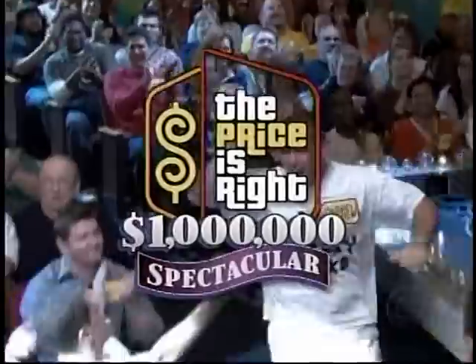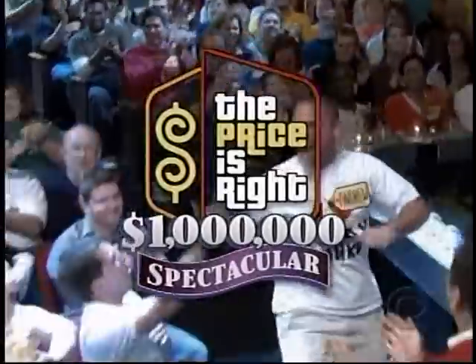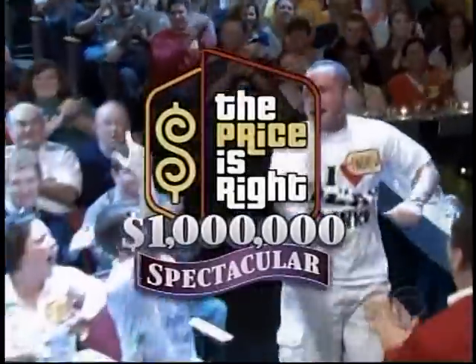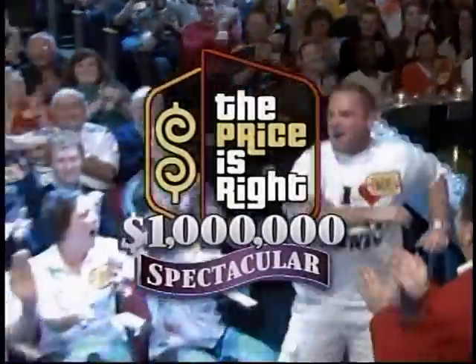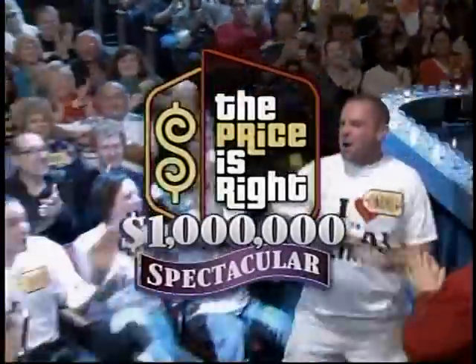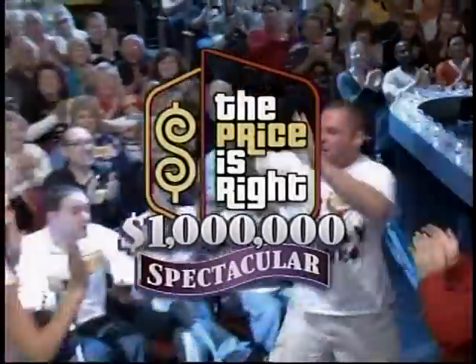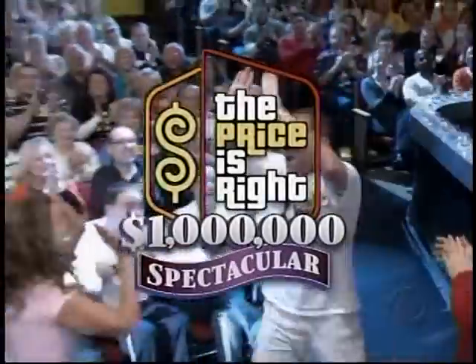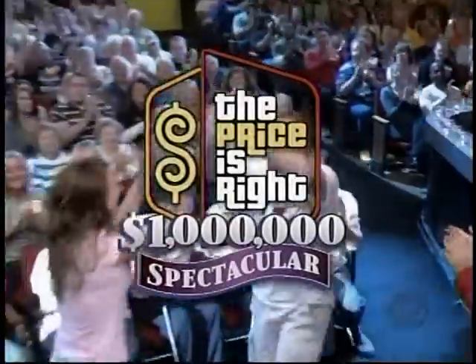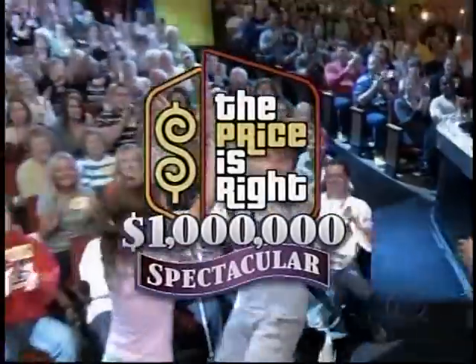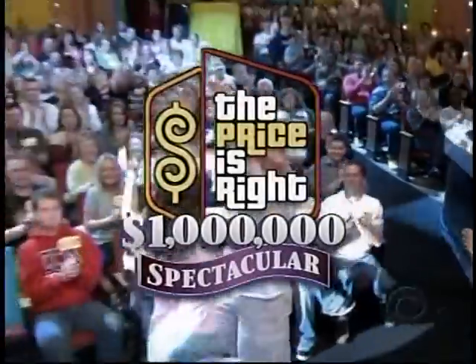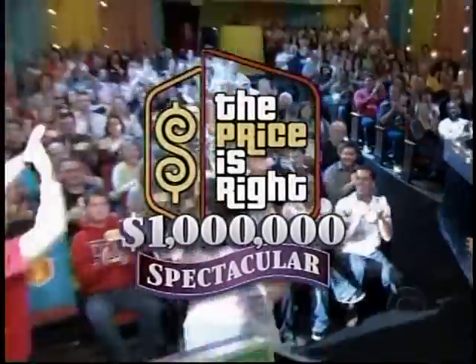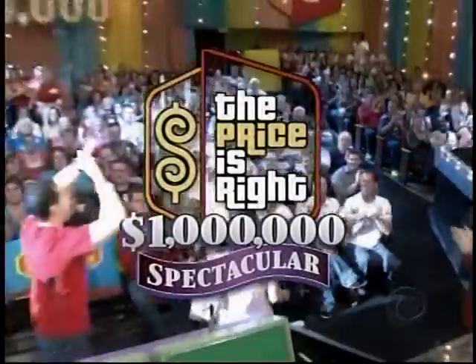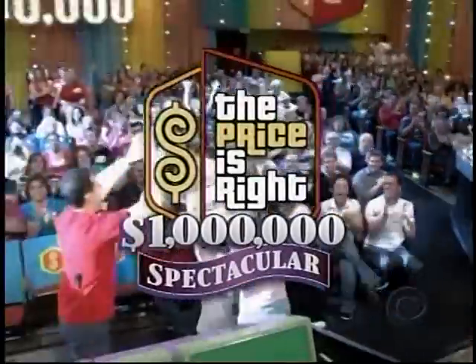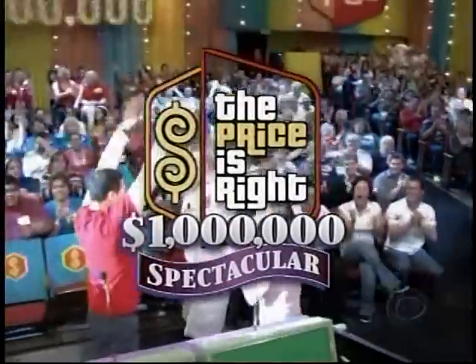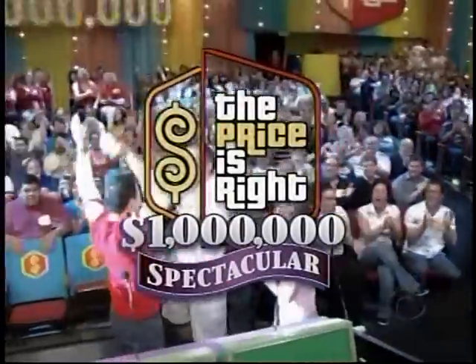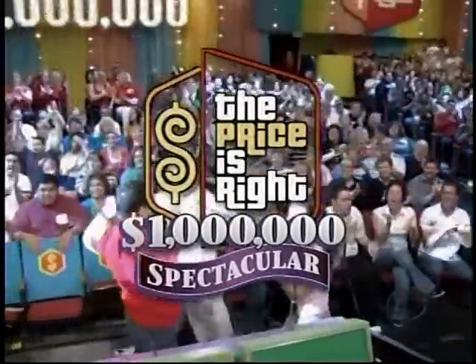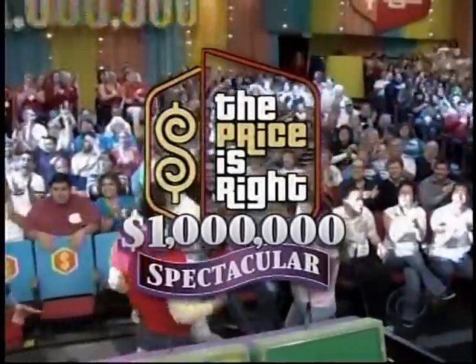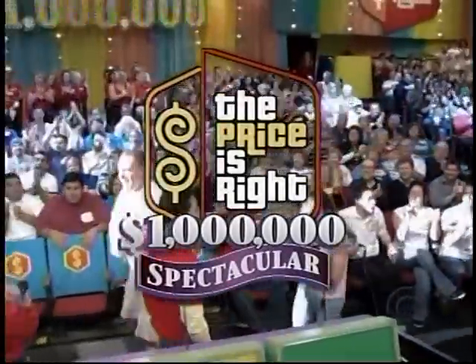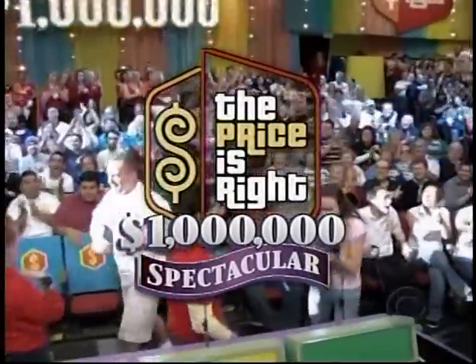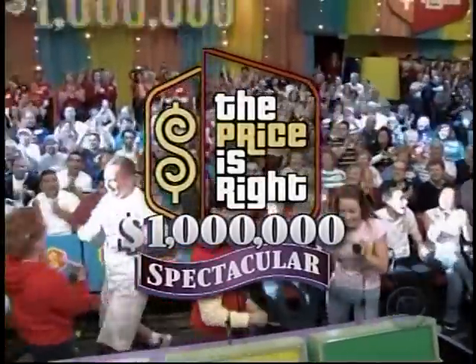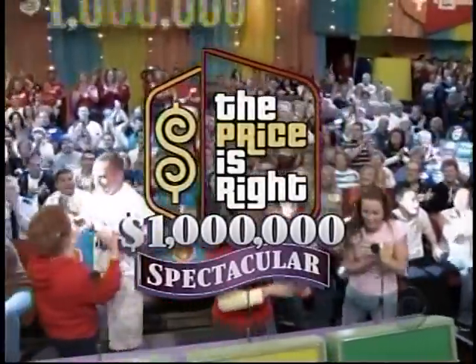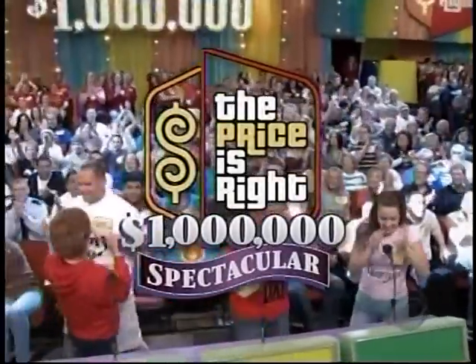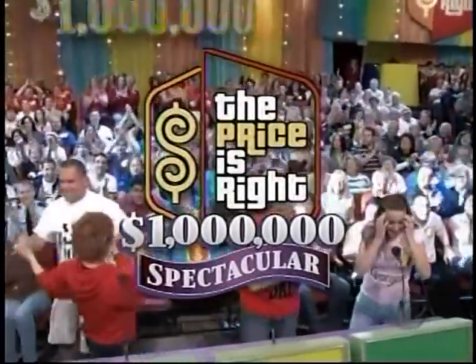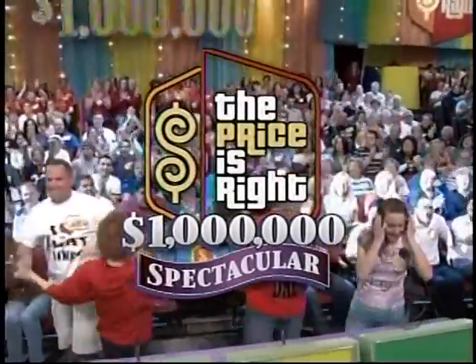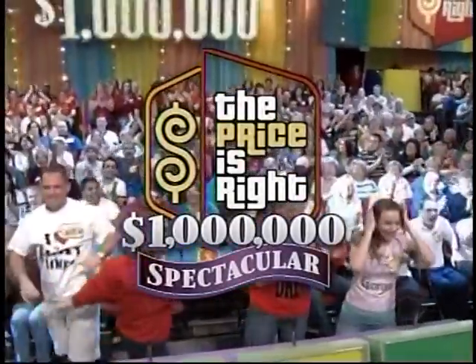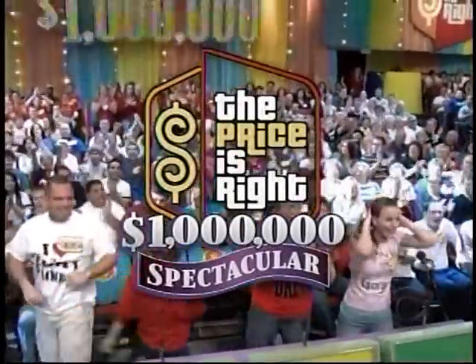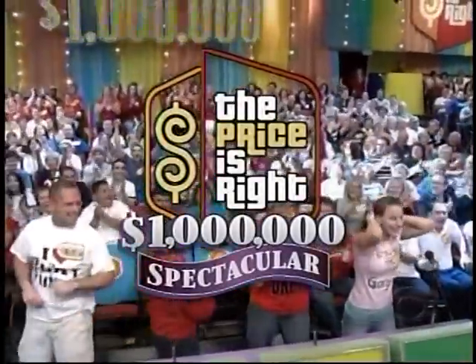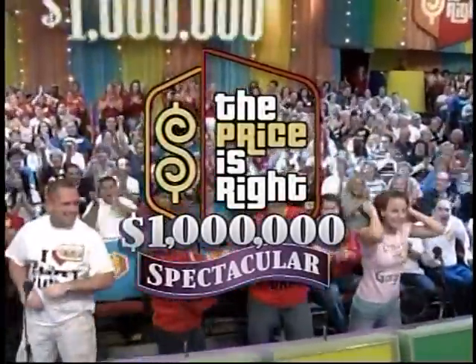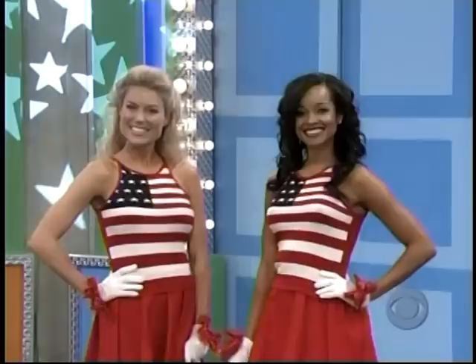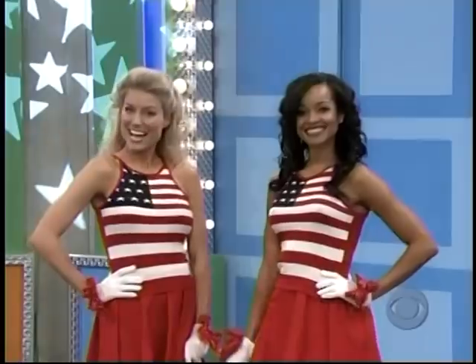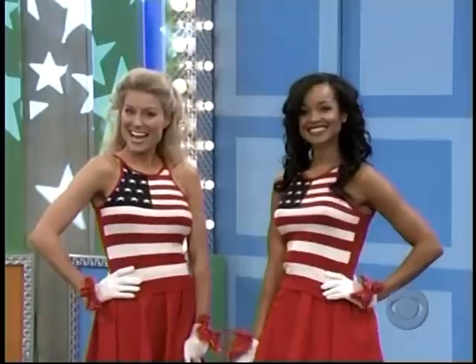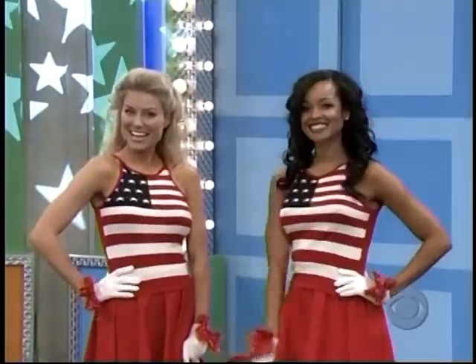You are the first Ford contestants on The Price is Right! And now... The Price is Right.